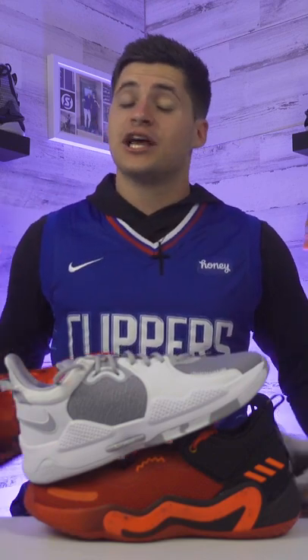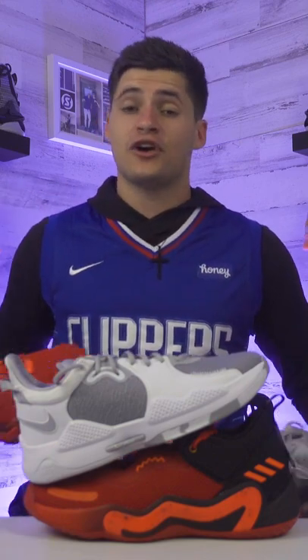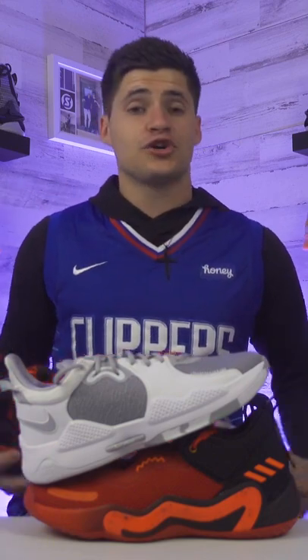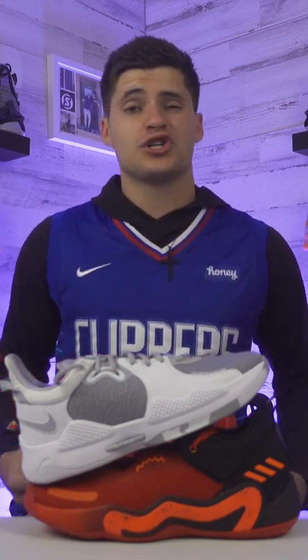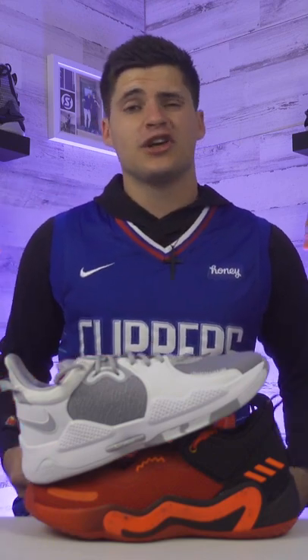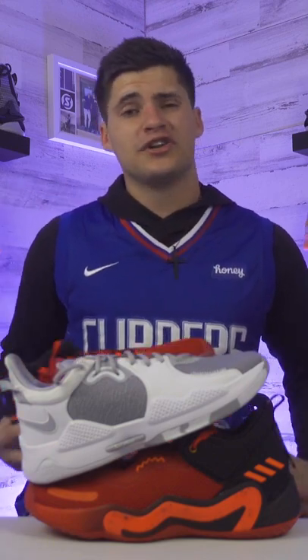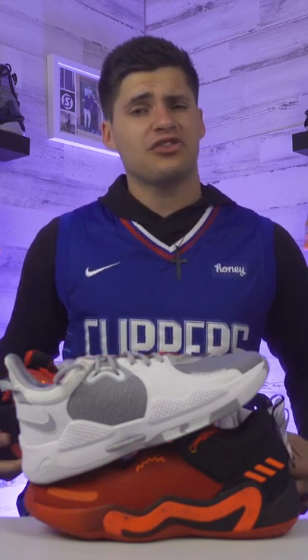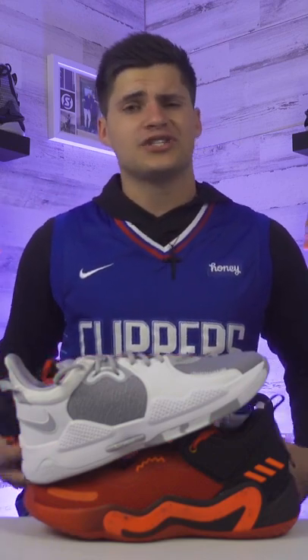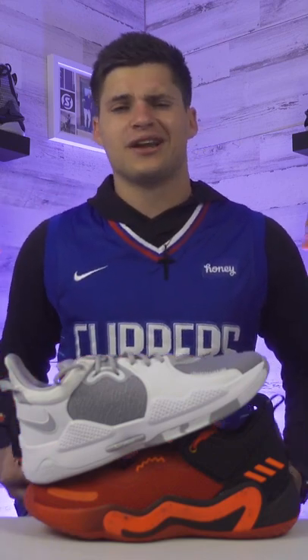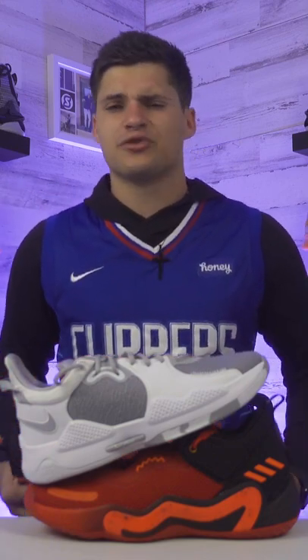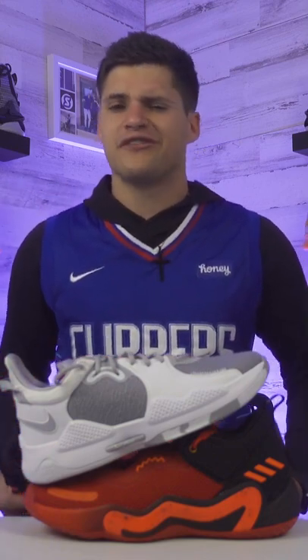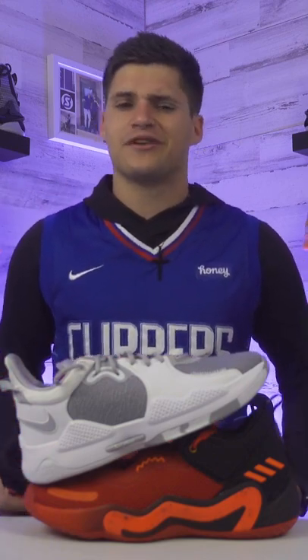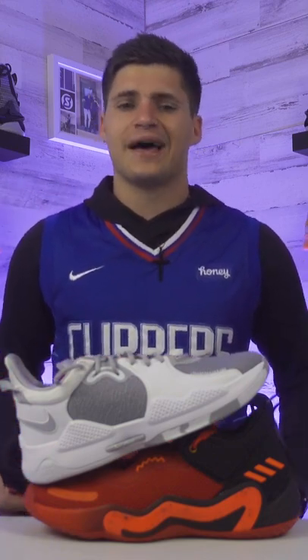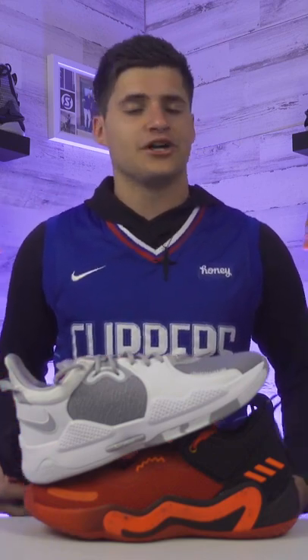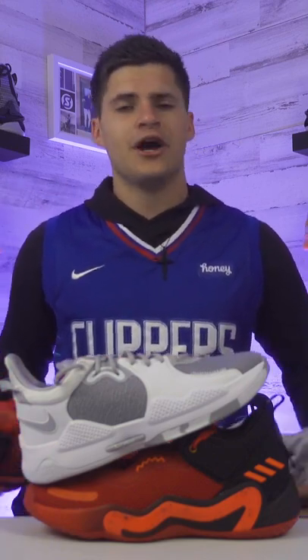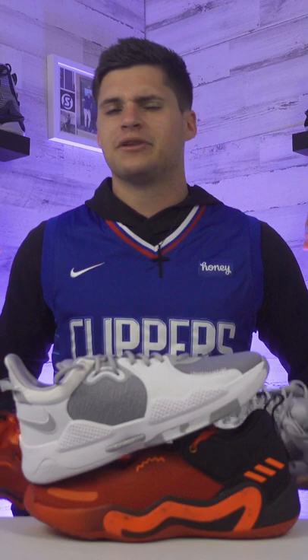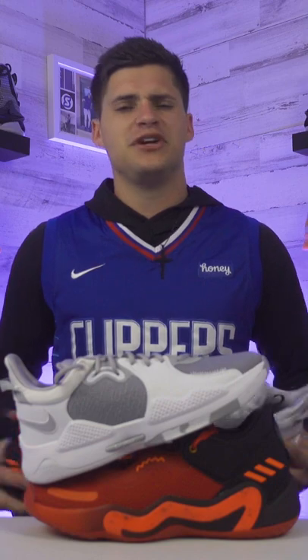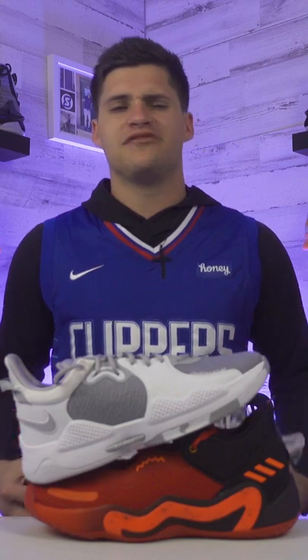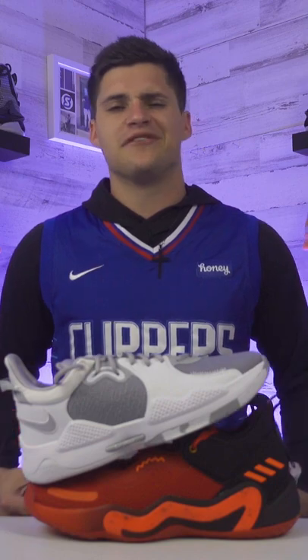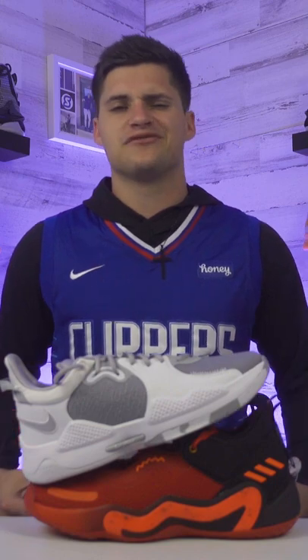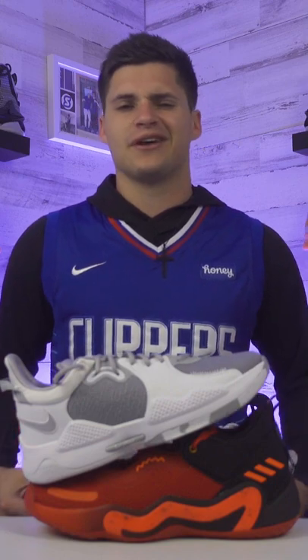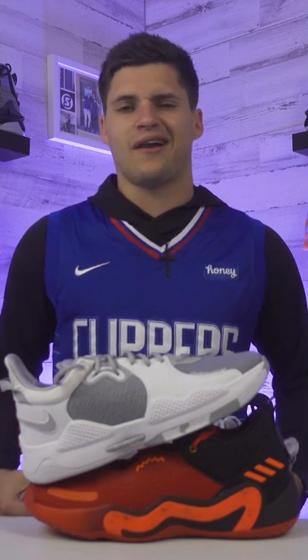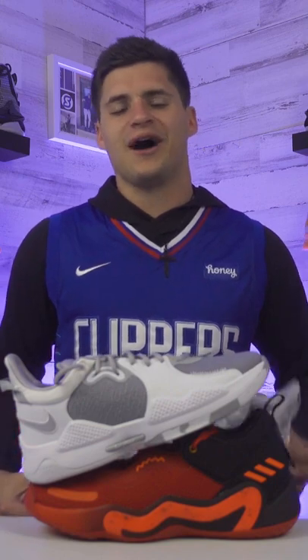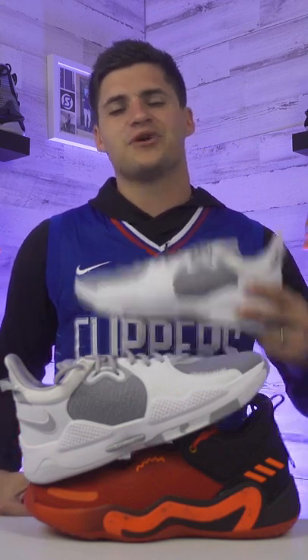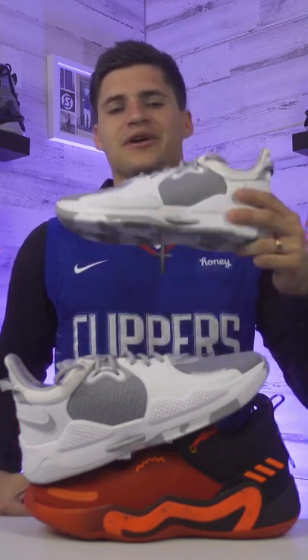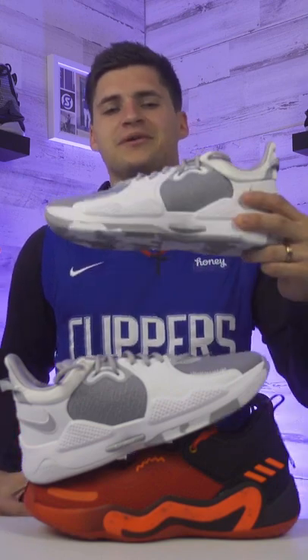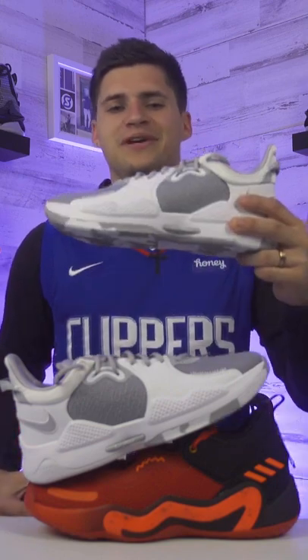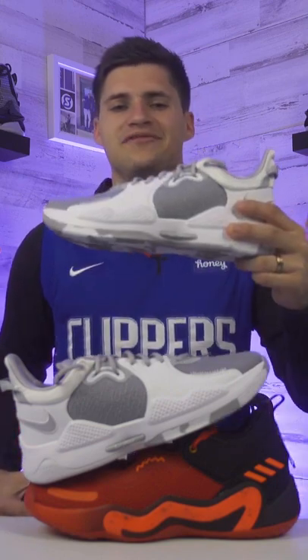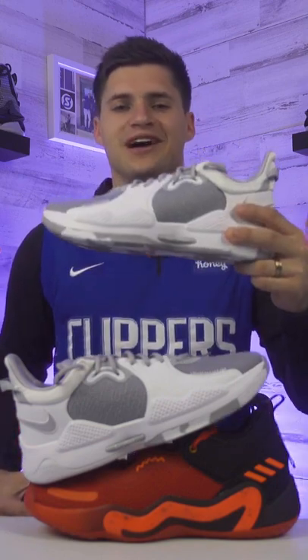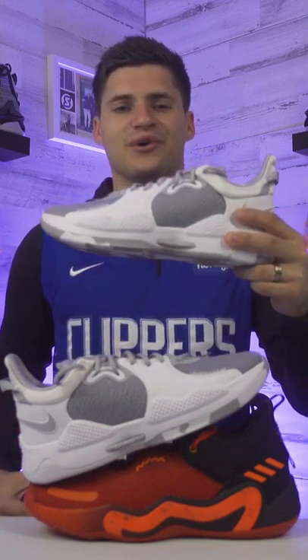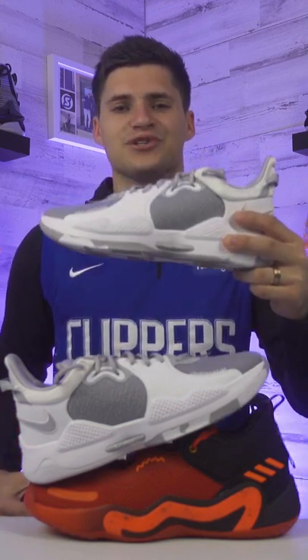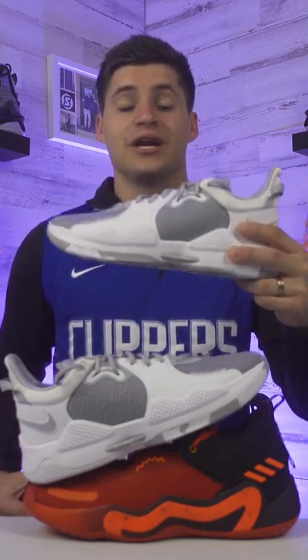As far as cushioning though, the Don 3s got a little softer than last year, but the PG5s just feel like a cloud. So I'm gonna go with the PG5 for cushioning.